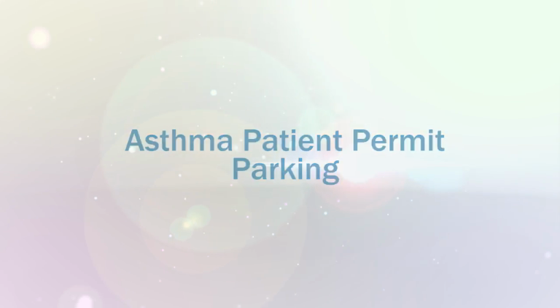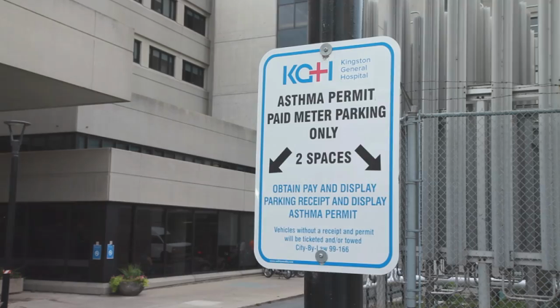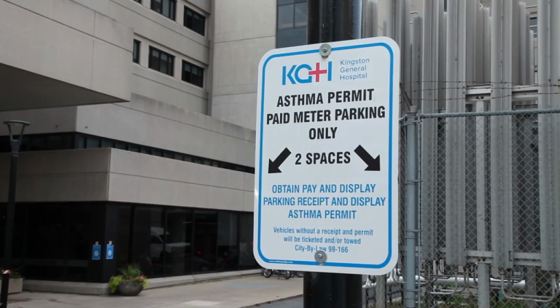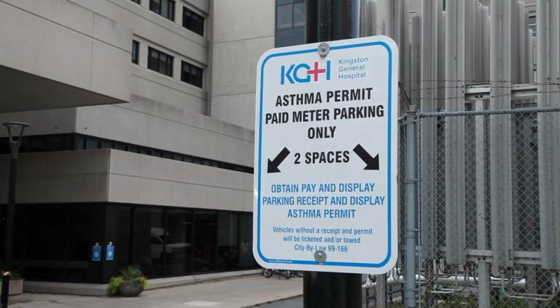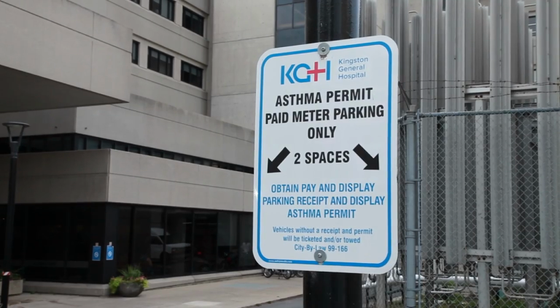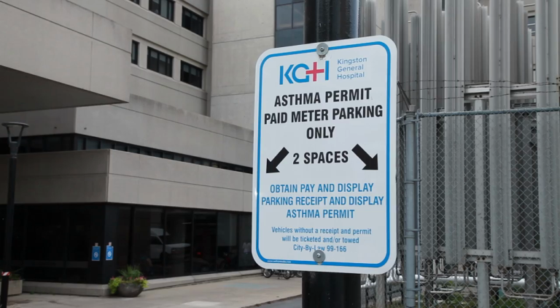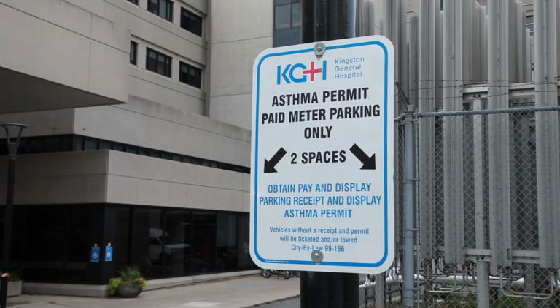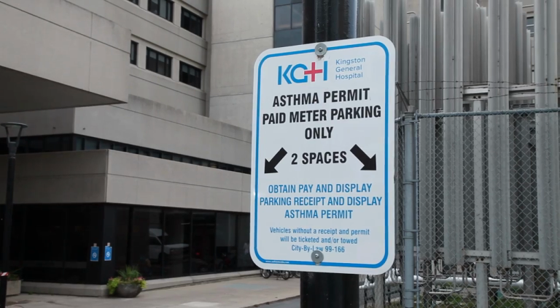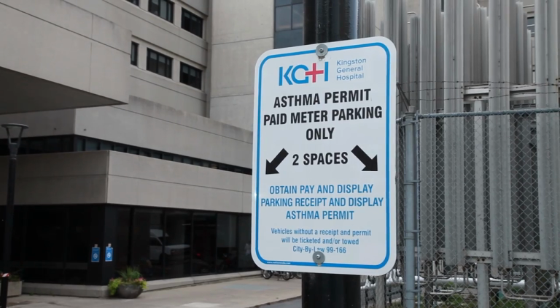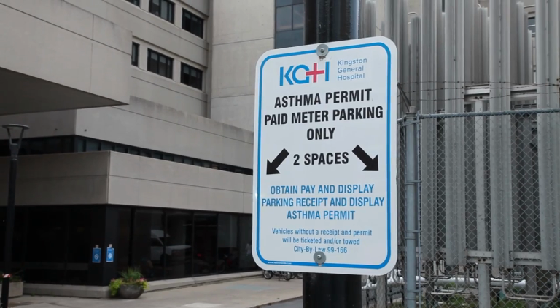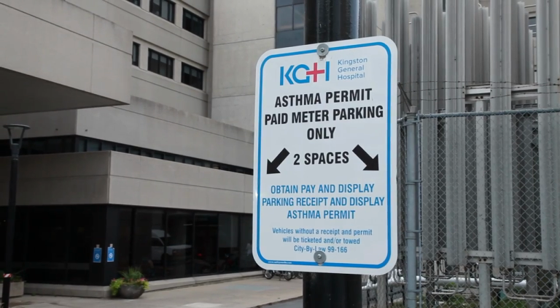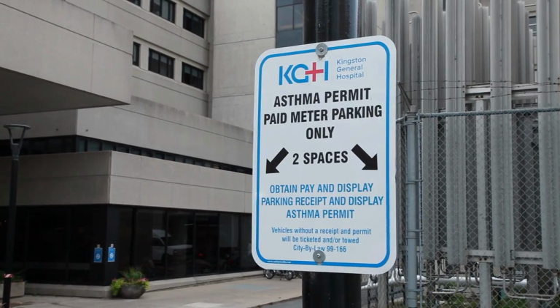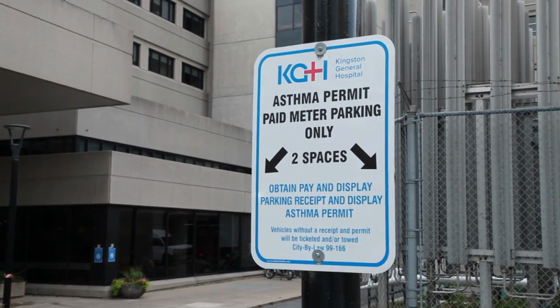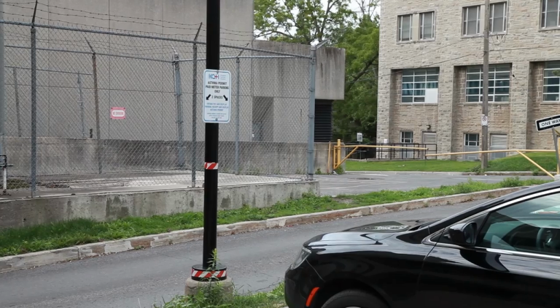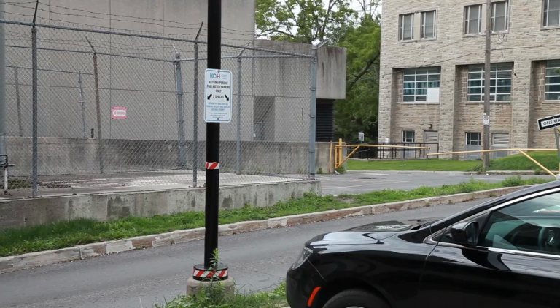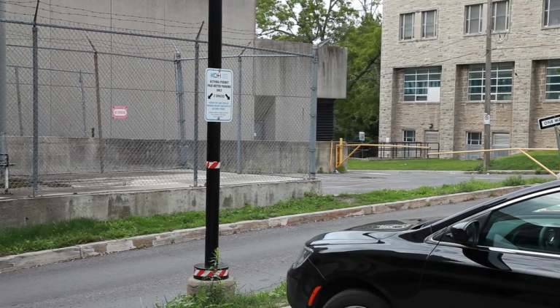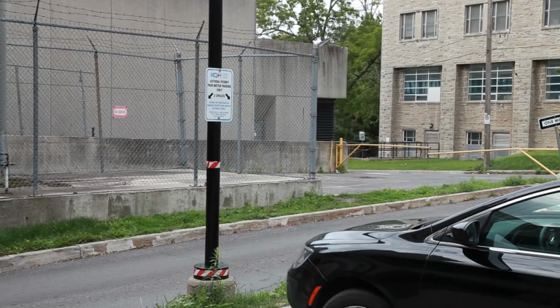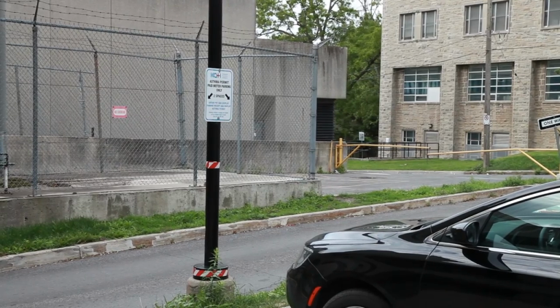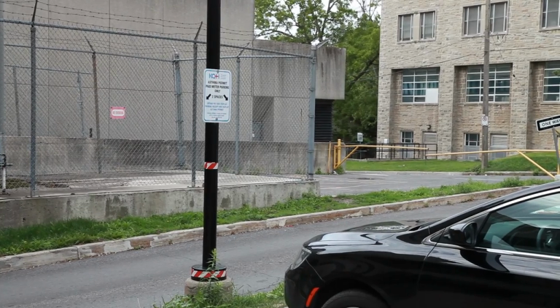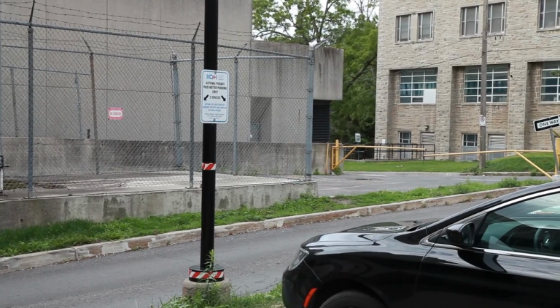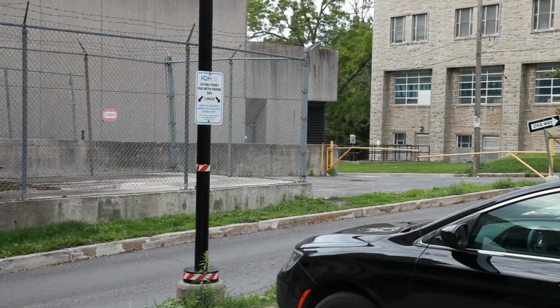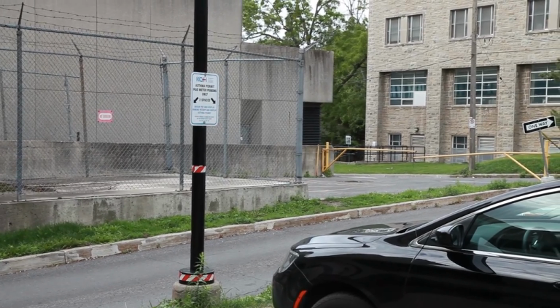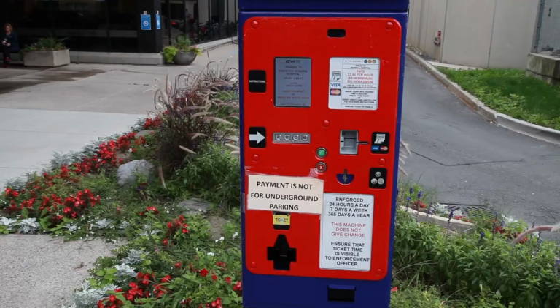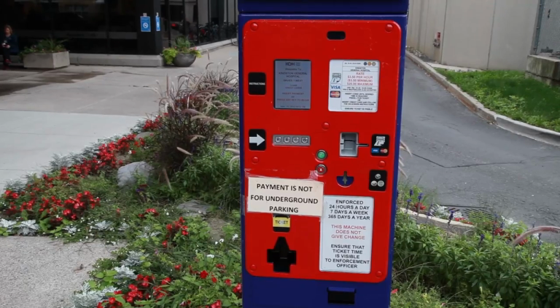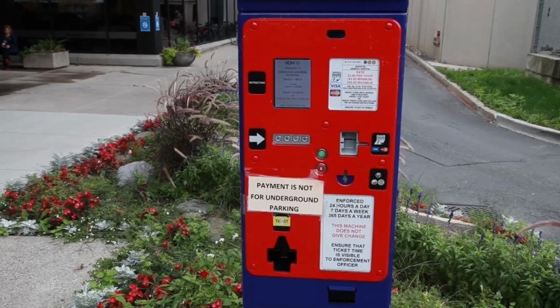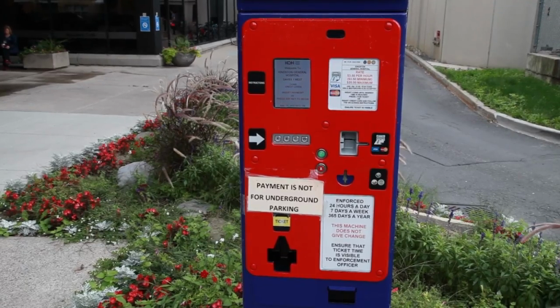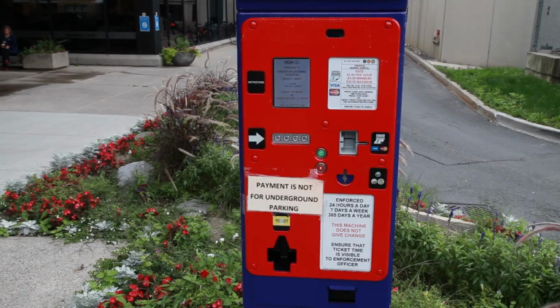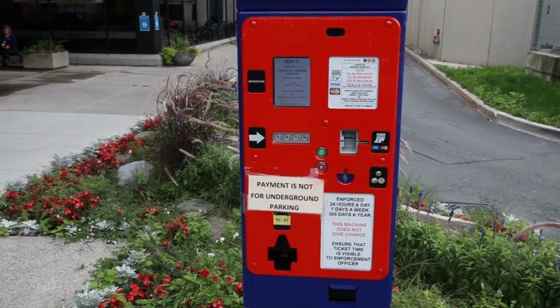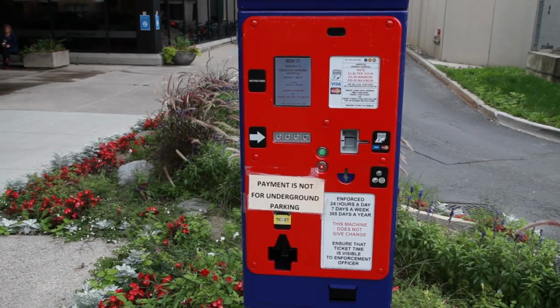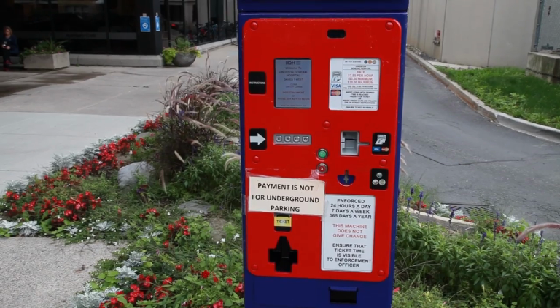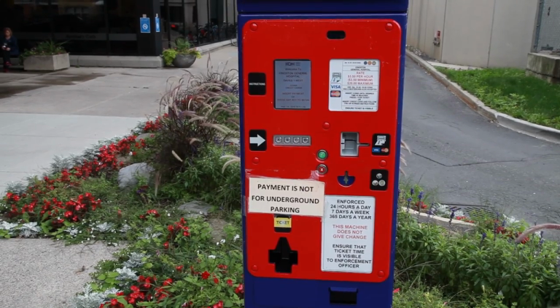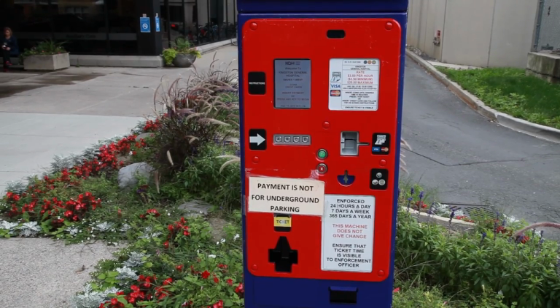There are two designated asthma permit spaces that require you to display a purchased parking receipt and your asthma permit on your dashboard.